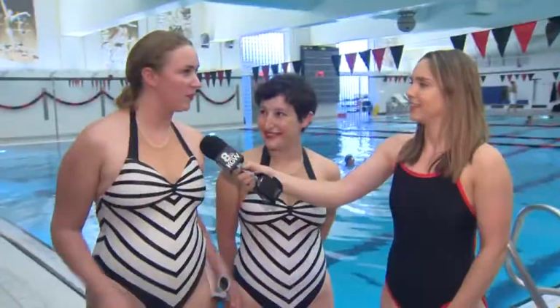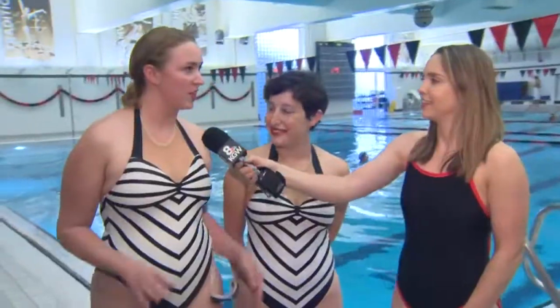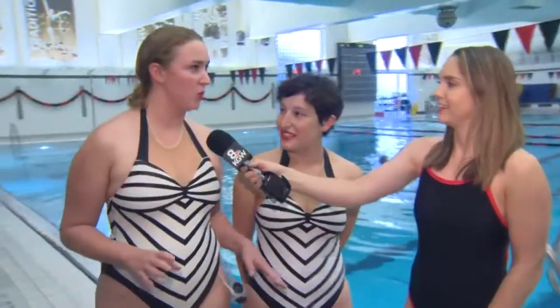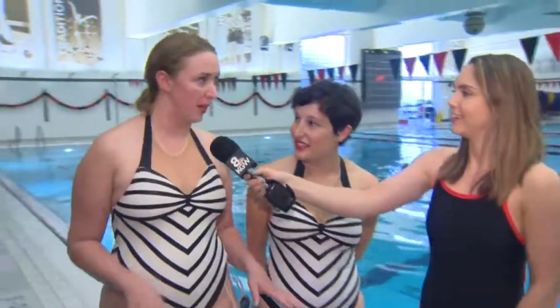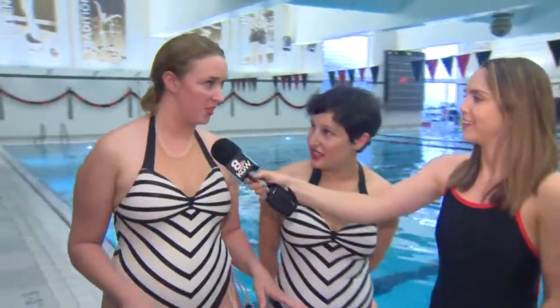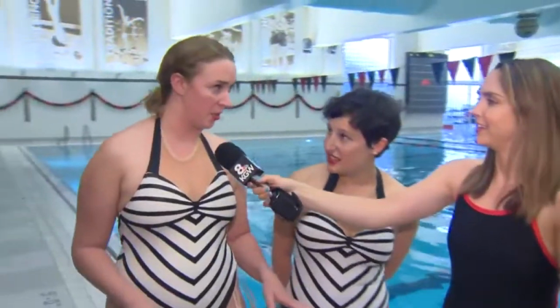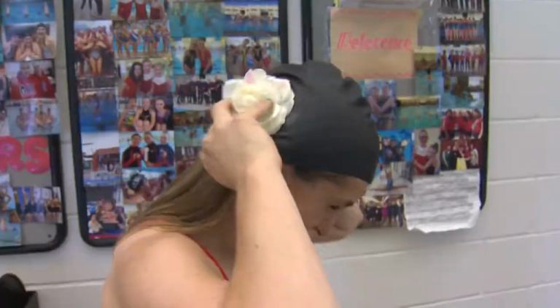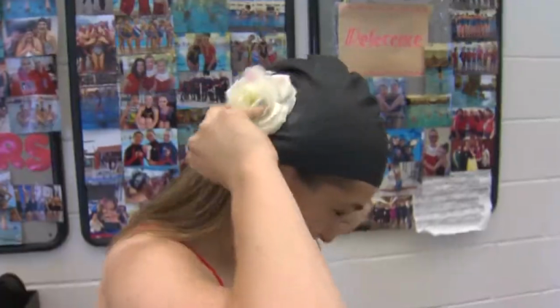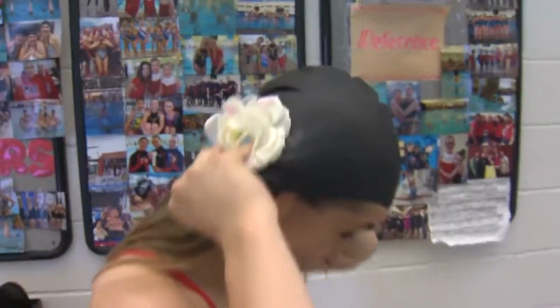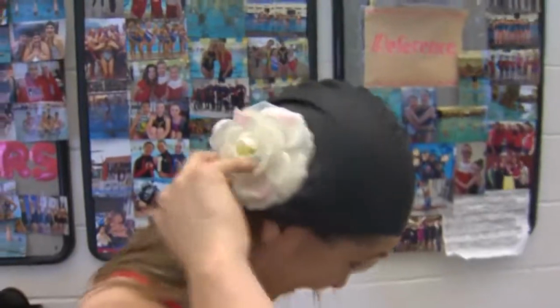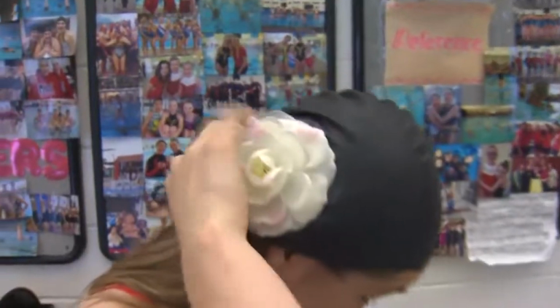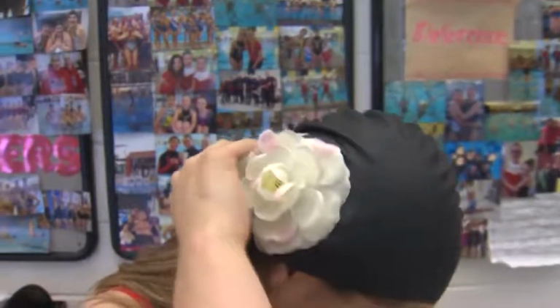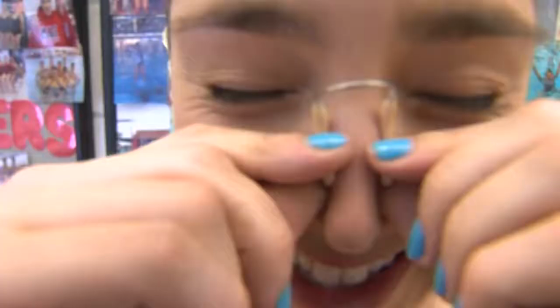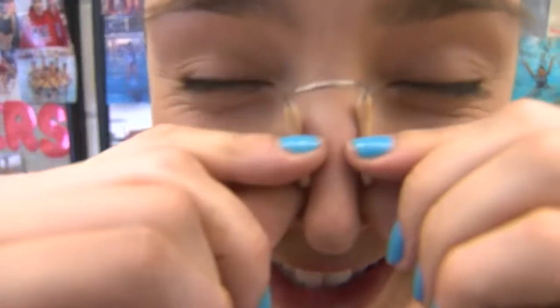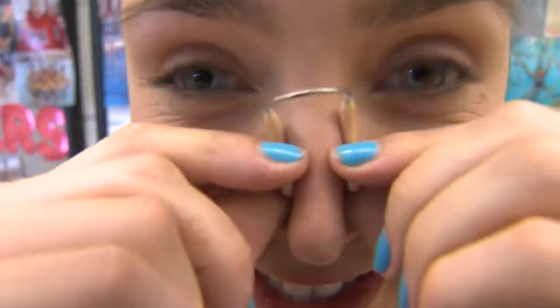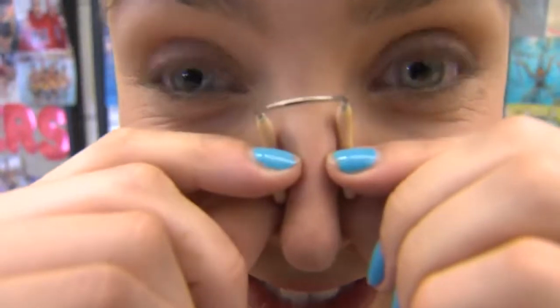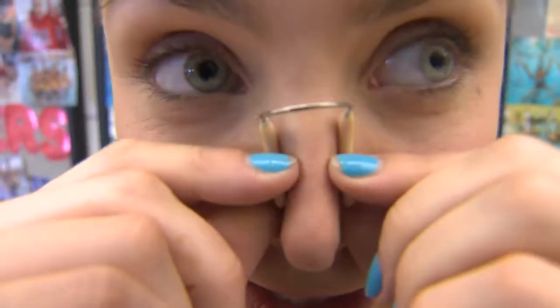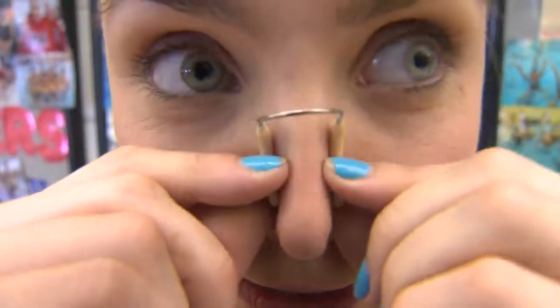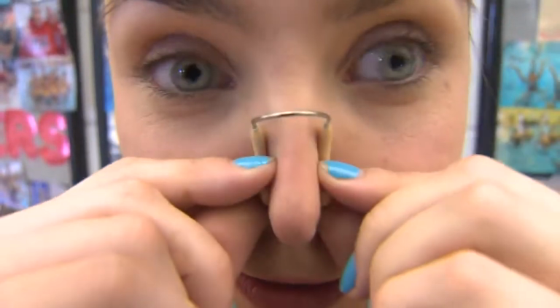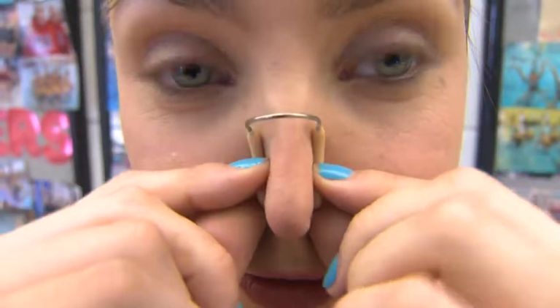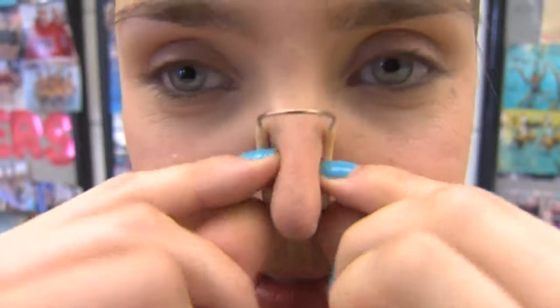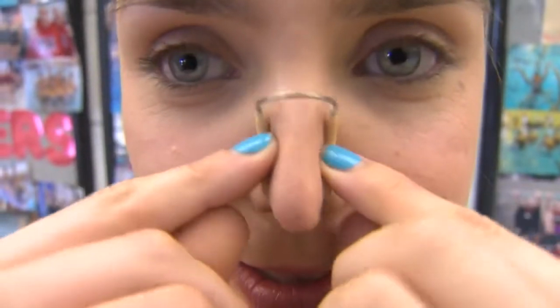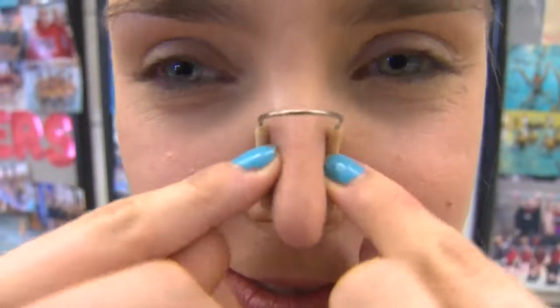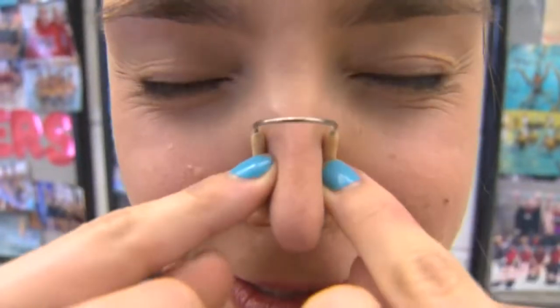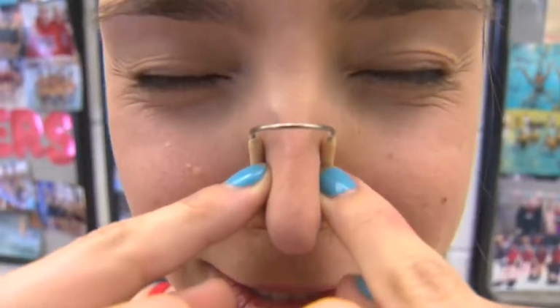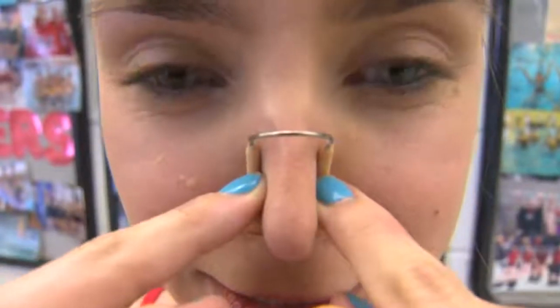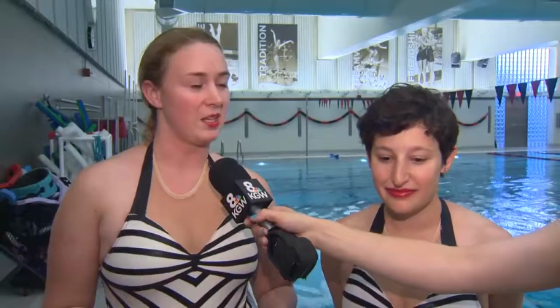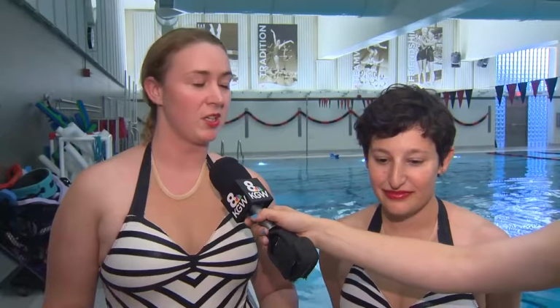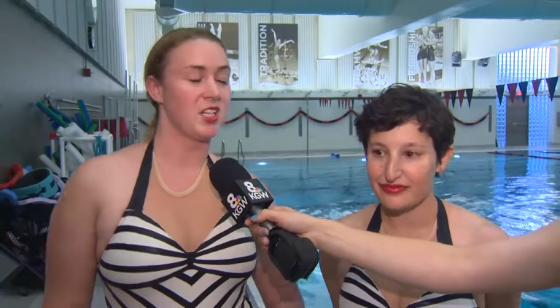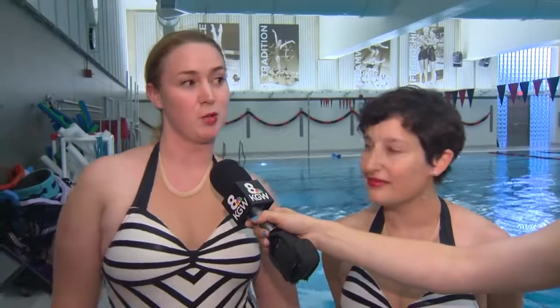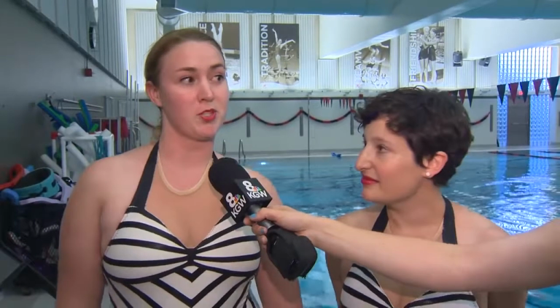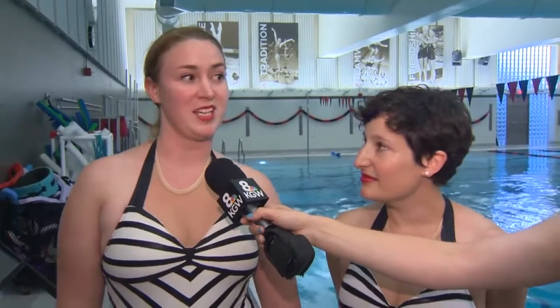We have to get you in the right gear: a neat cap and a nose clip so that you don't get water up your nose, and then we're going to teach you a routine.